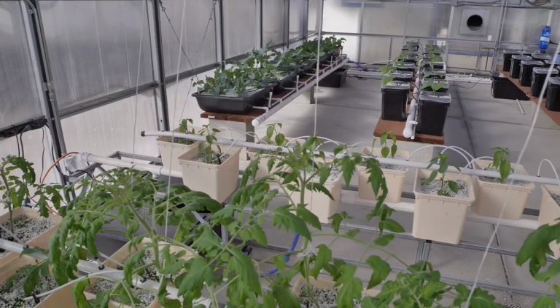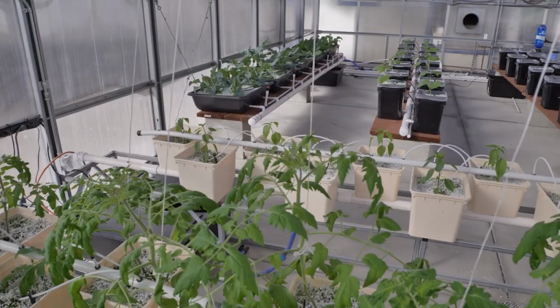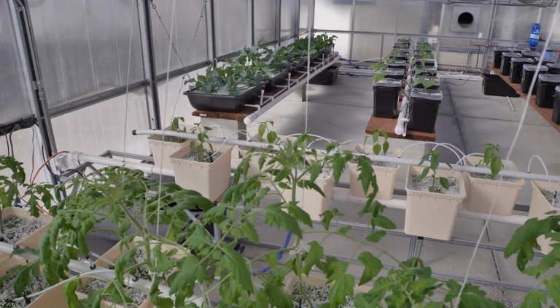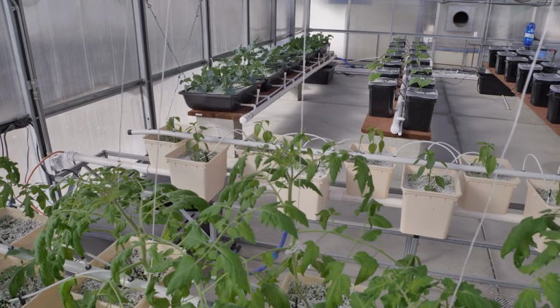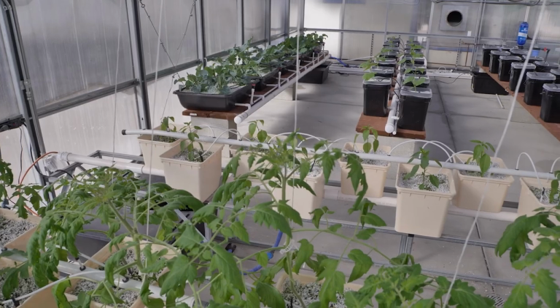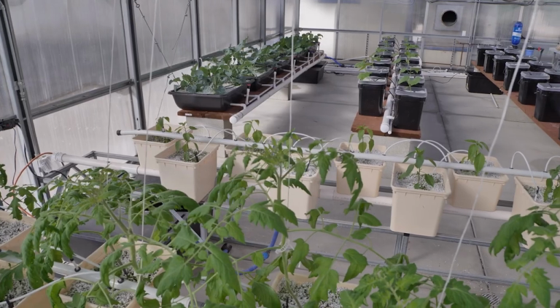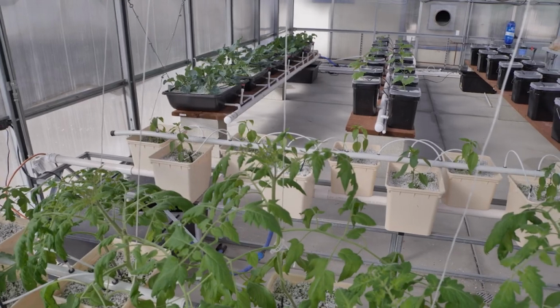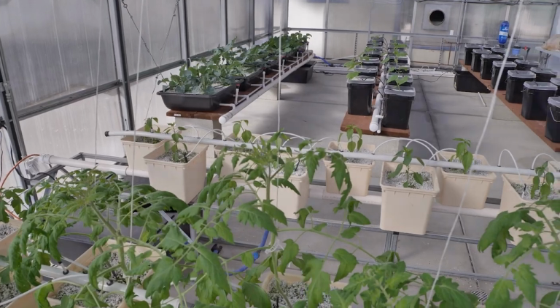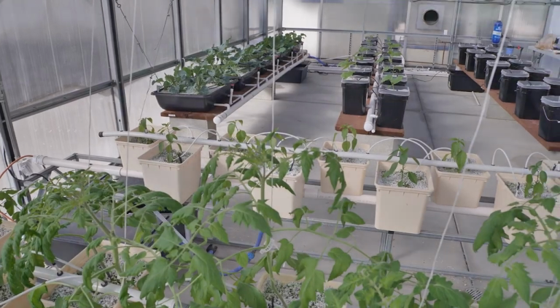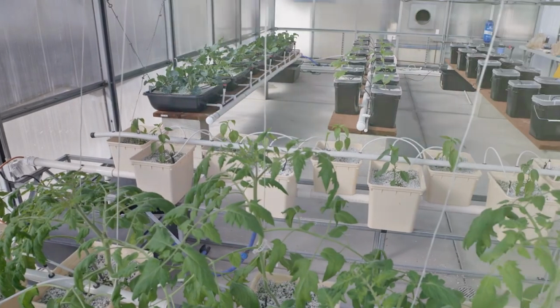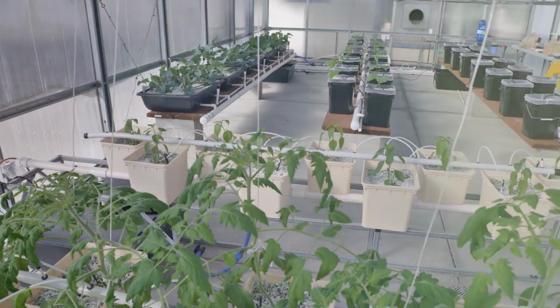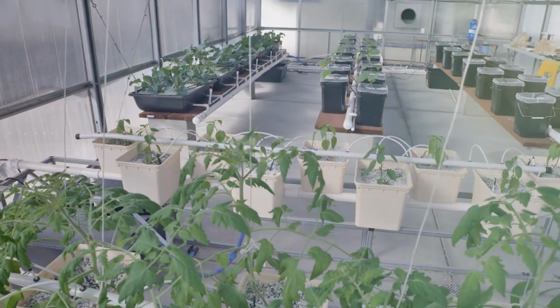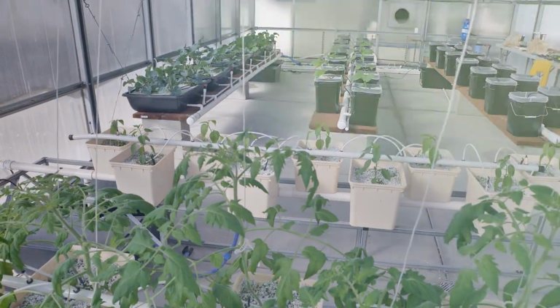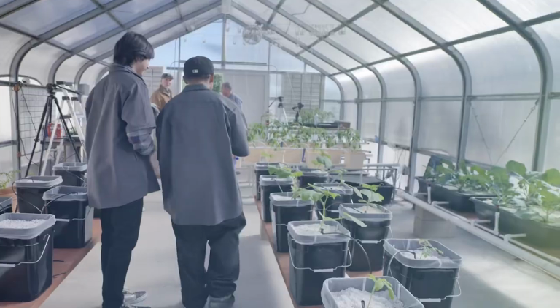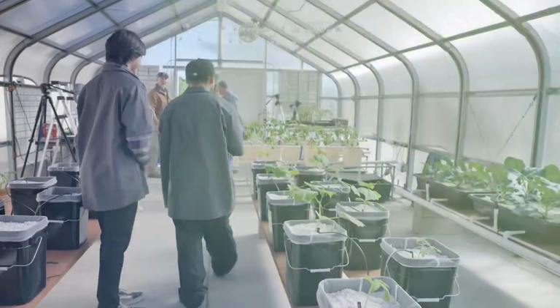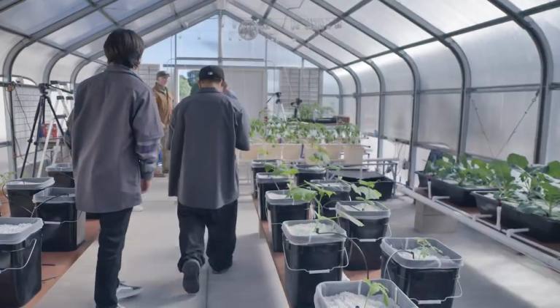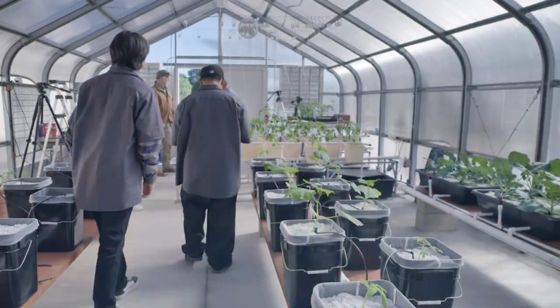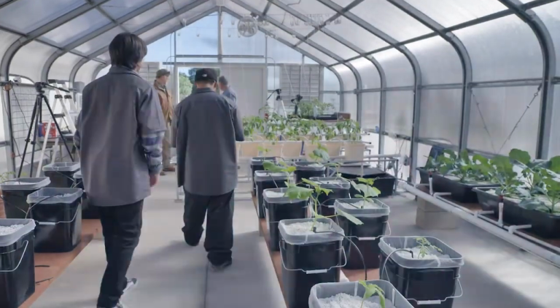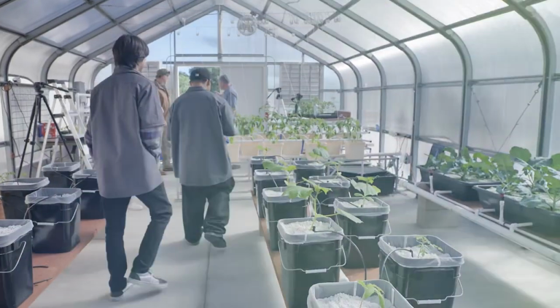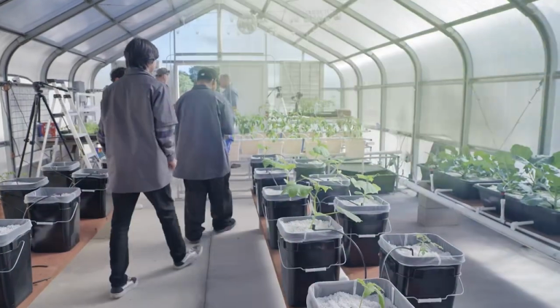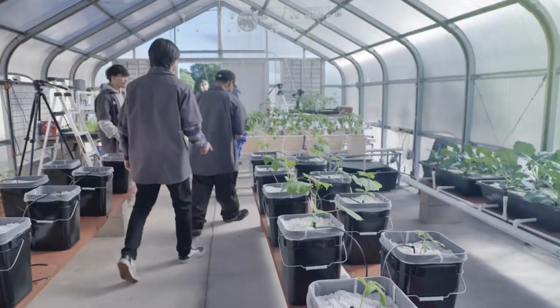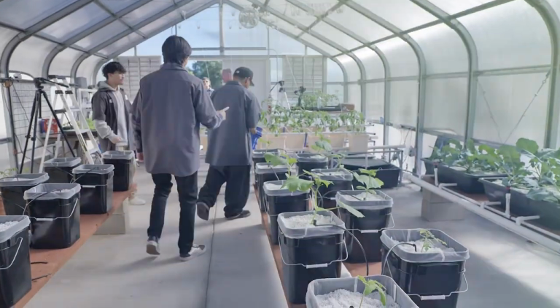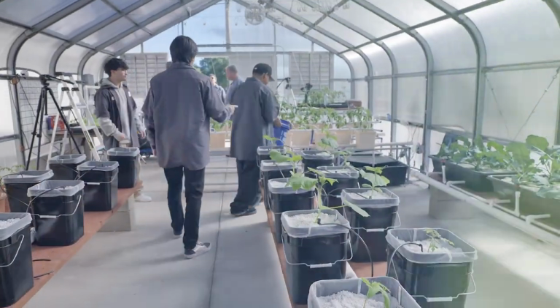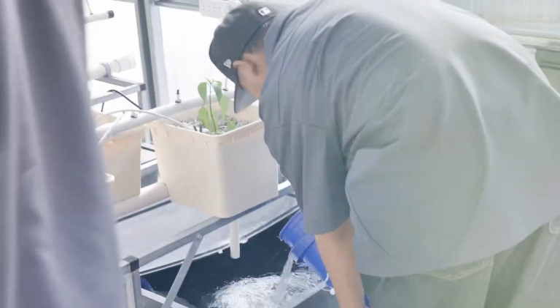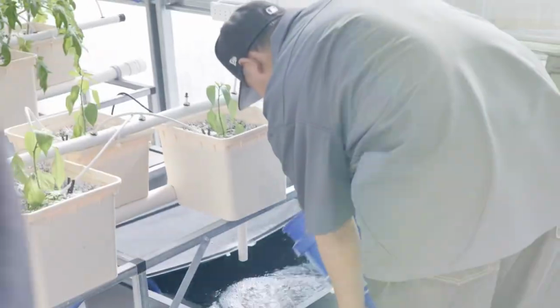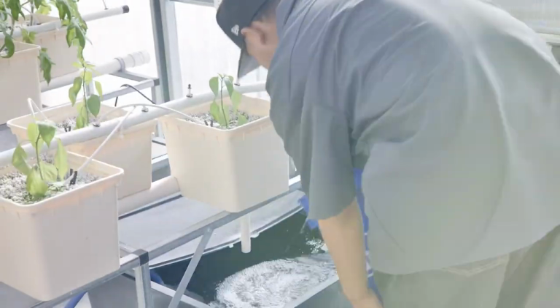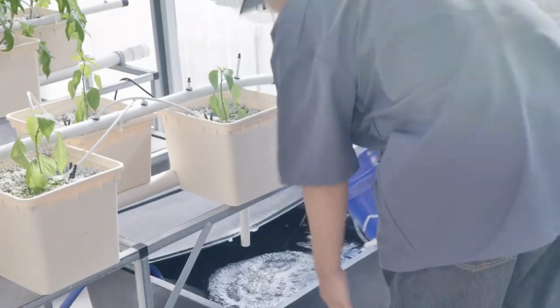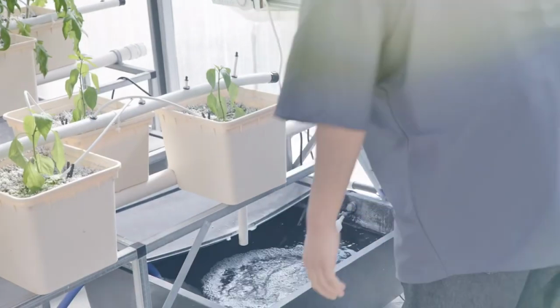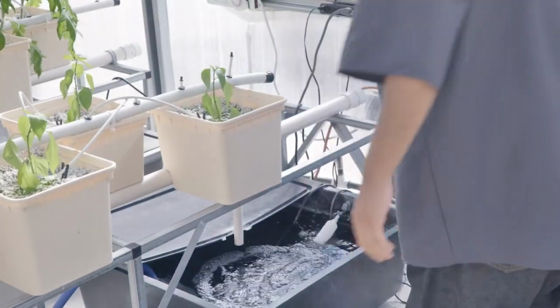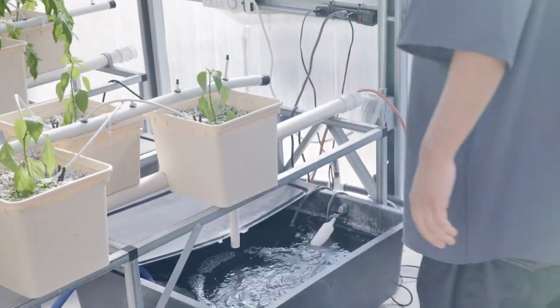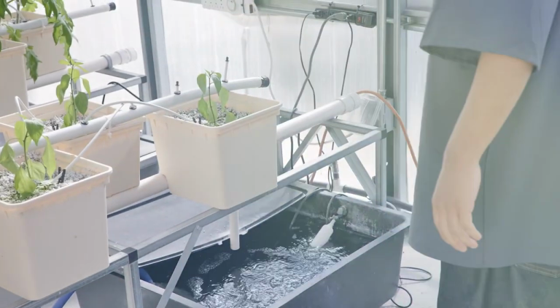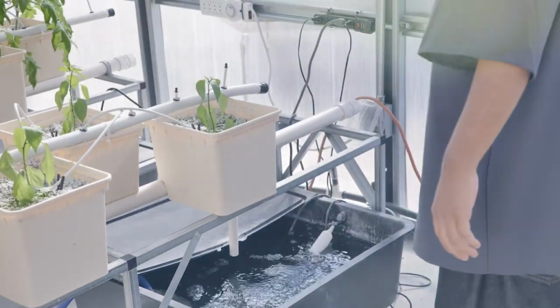Students are fortunate — we have a thousand square foot greenhouse where students can build, operate, and monitor hydroponic growing systems.